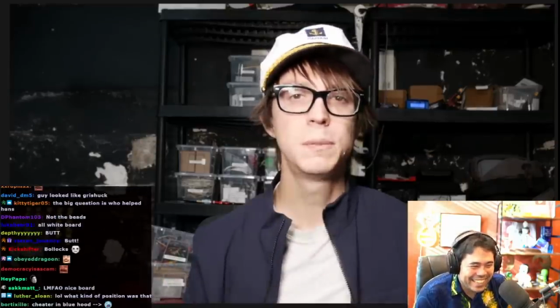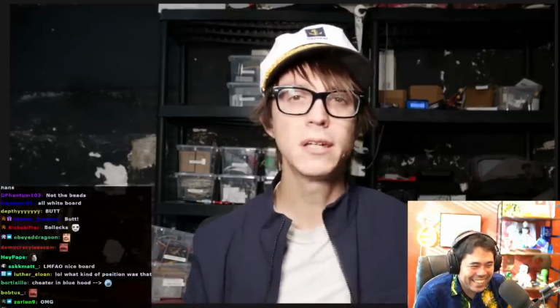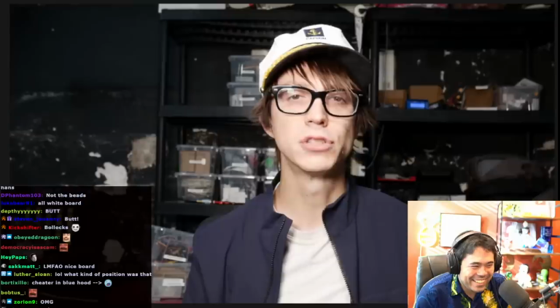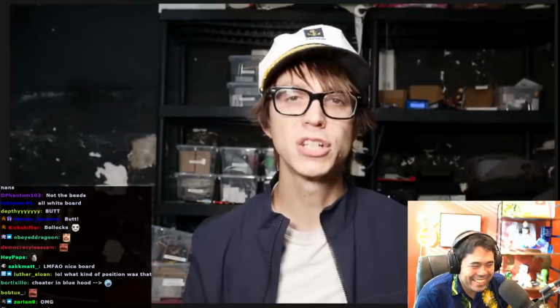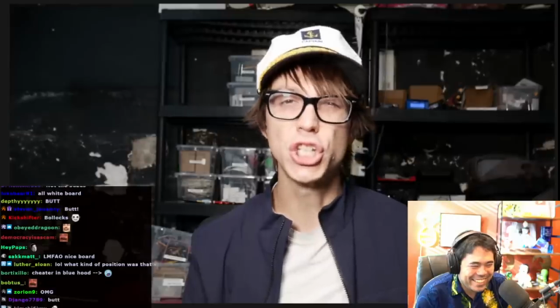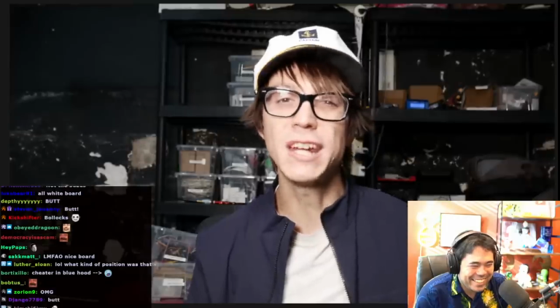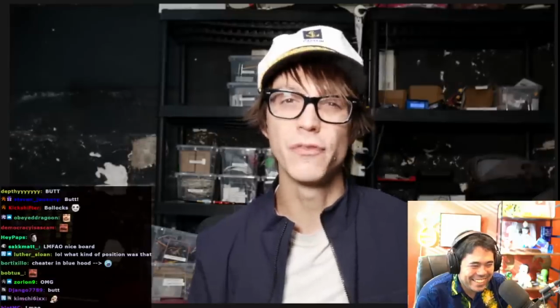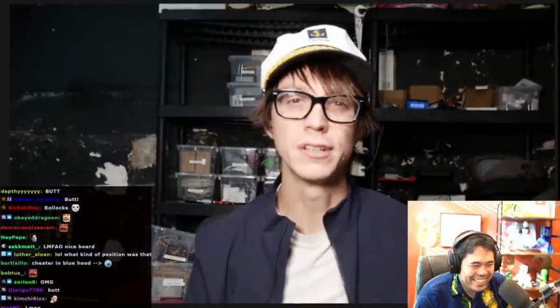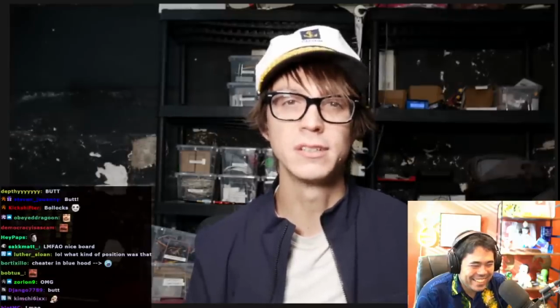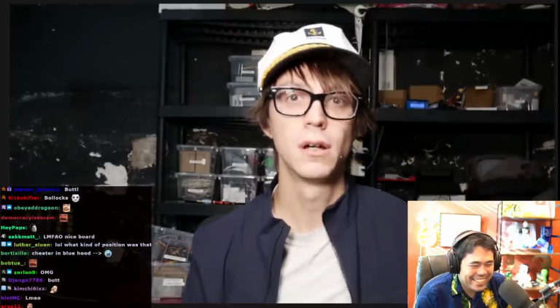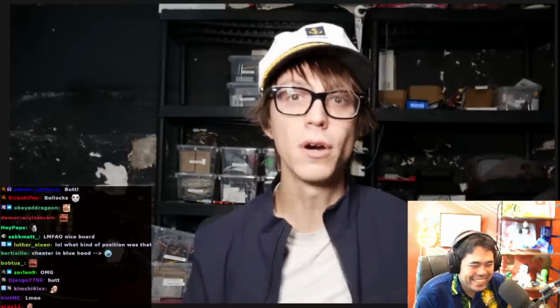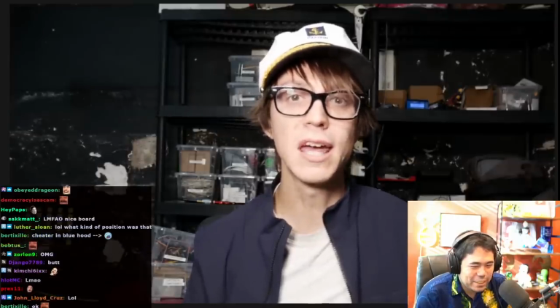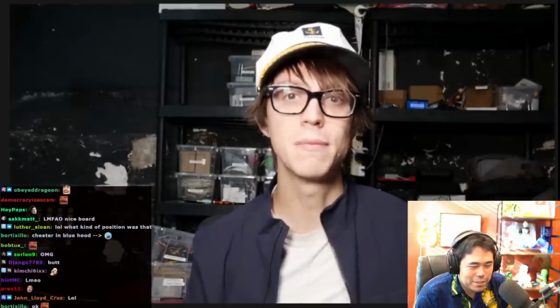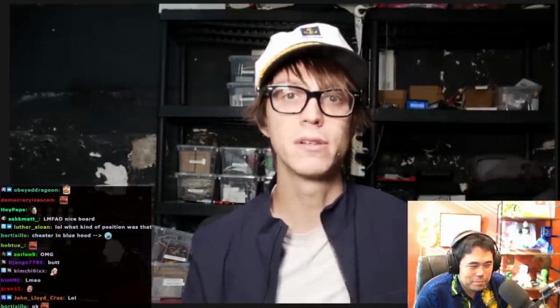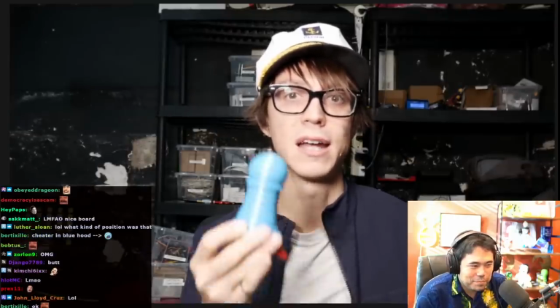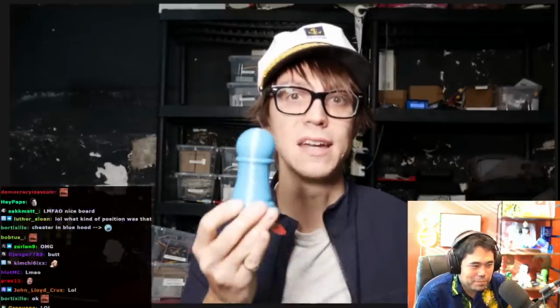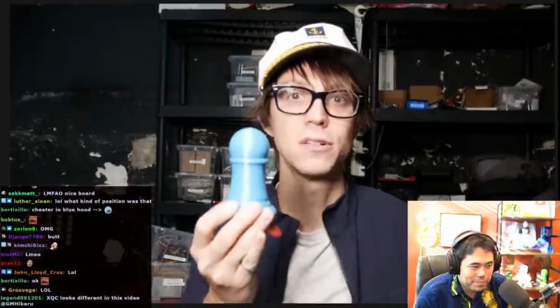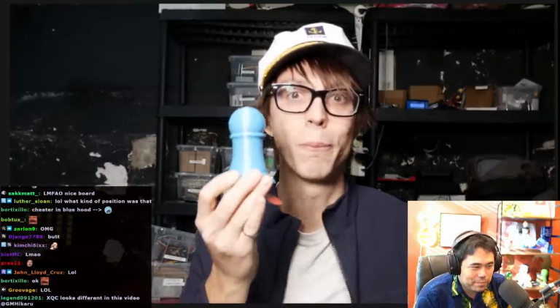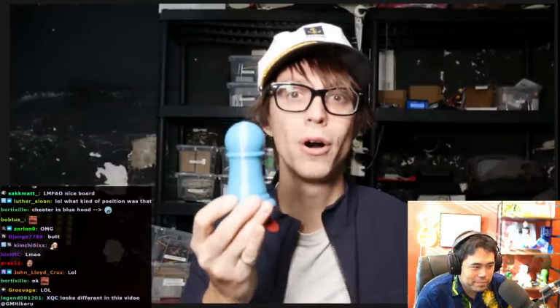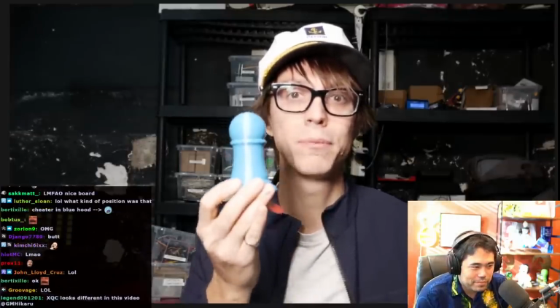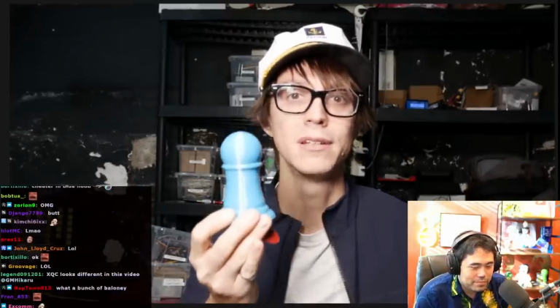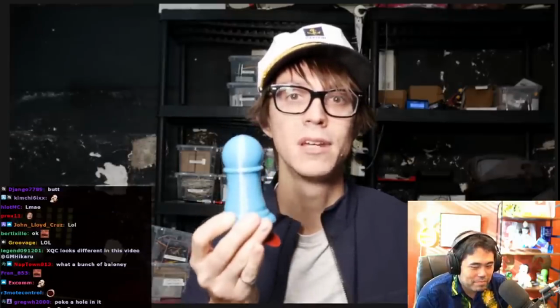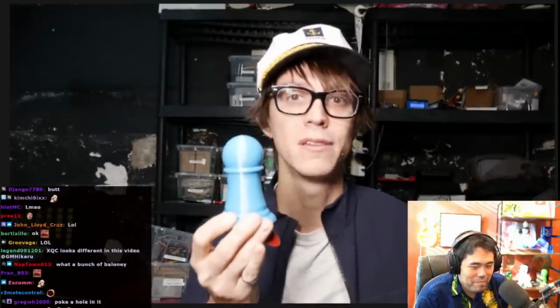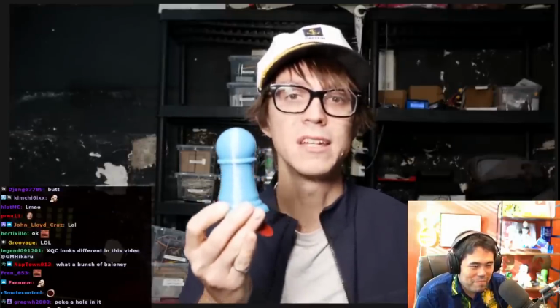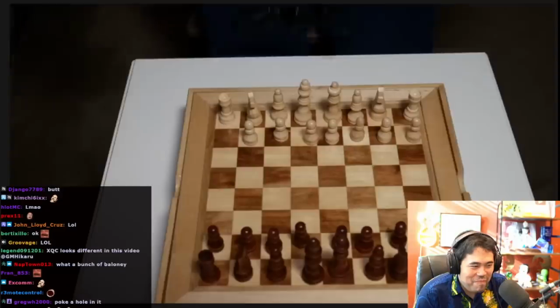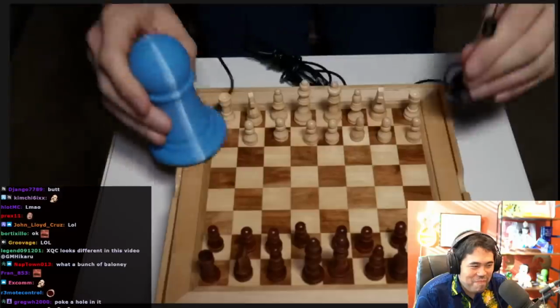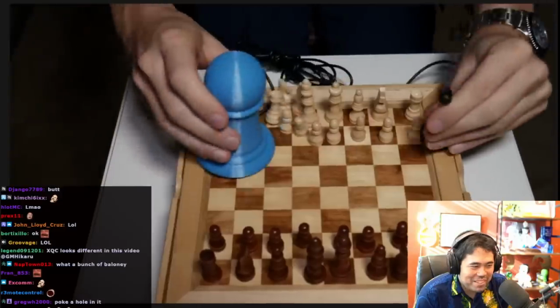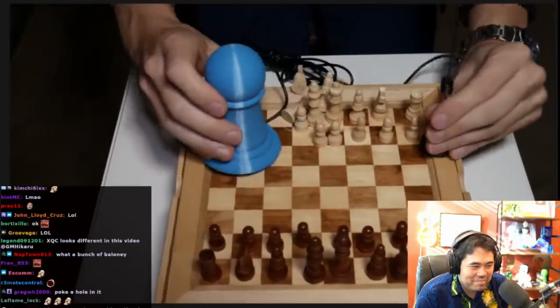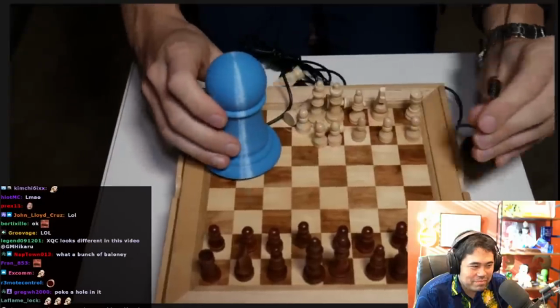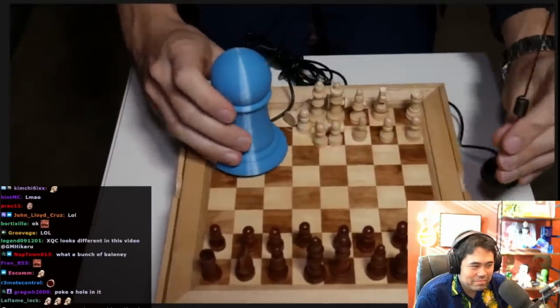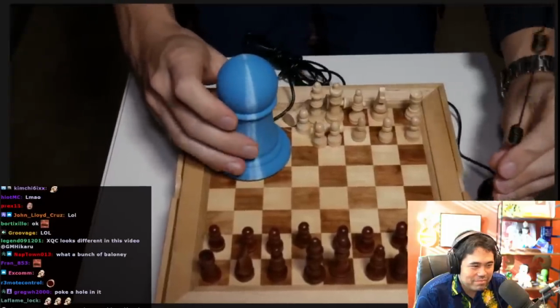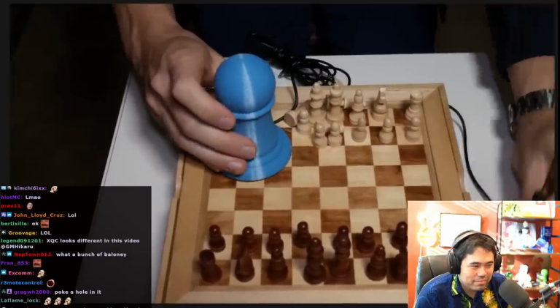Speaking of chess cheating devices, I've gone ahead and made this identical pawn piece that you can easily sneak into any location.